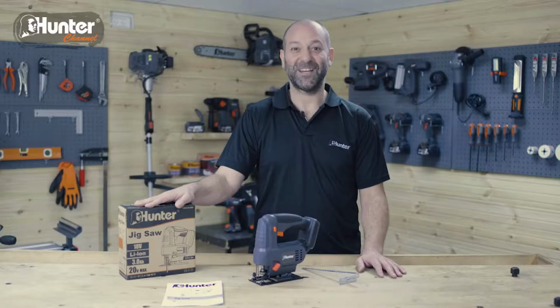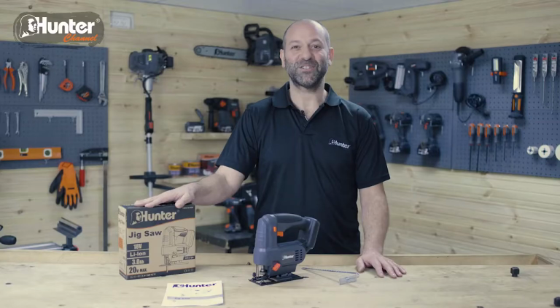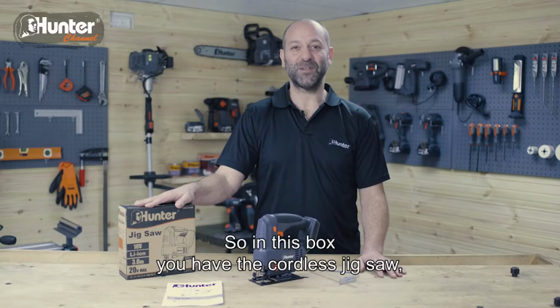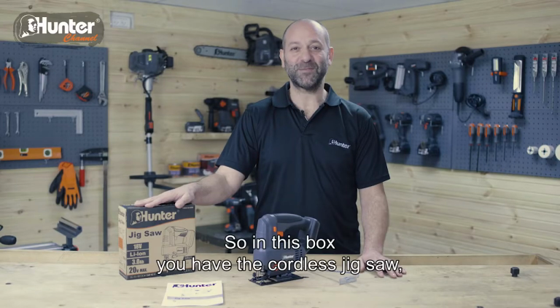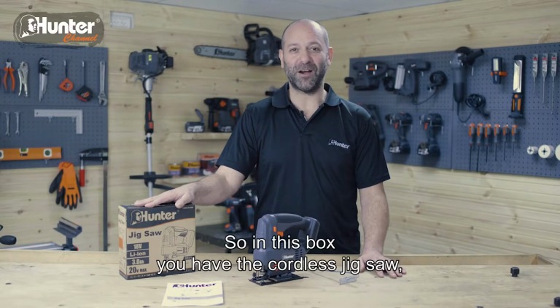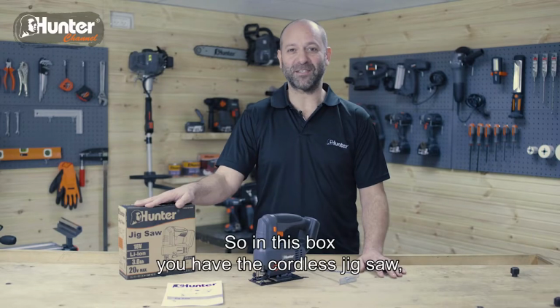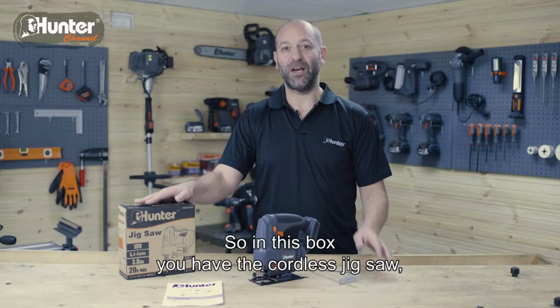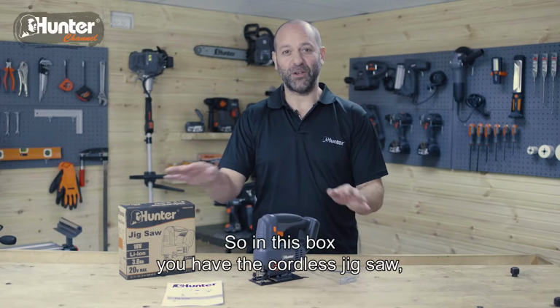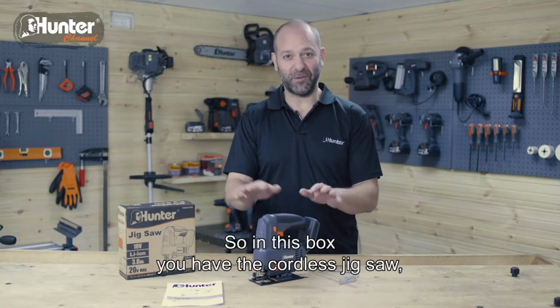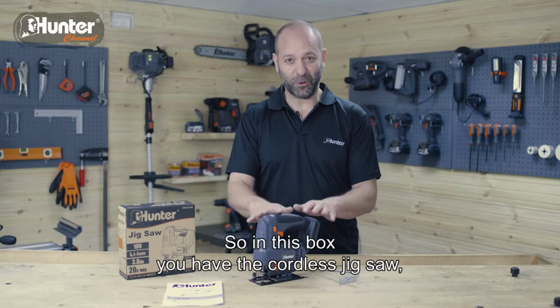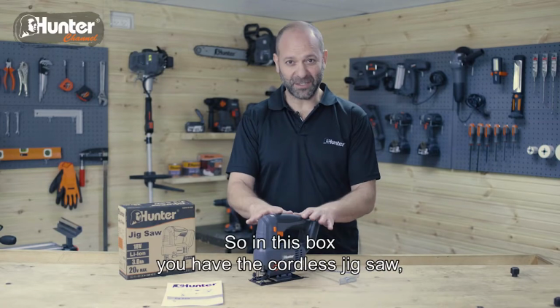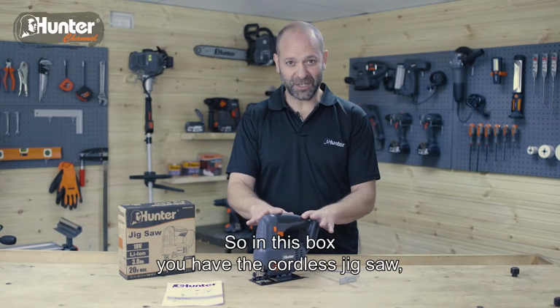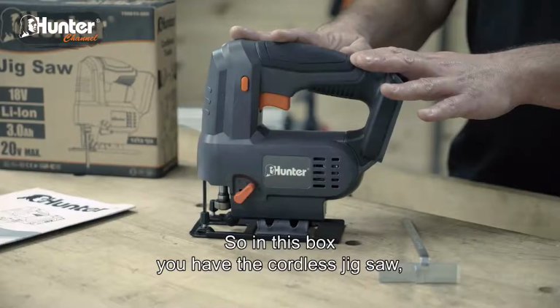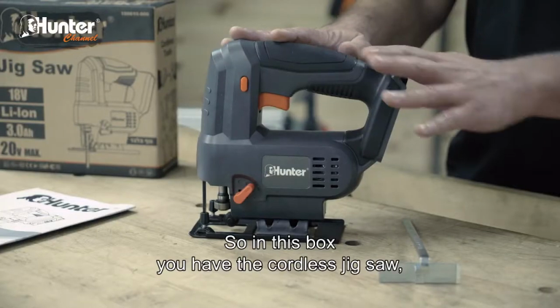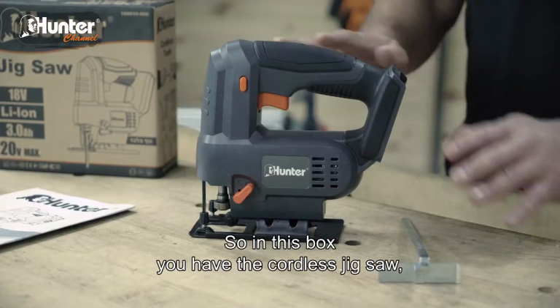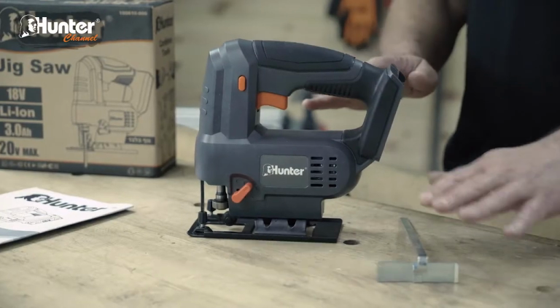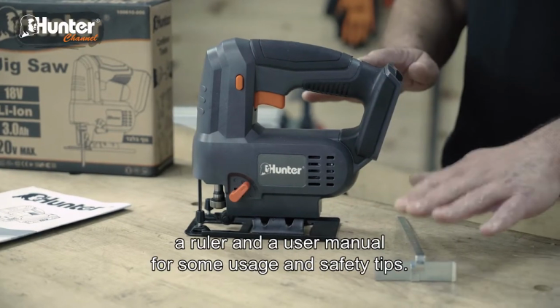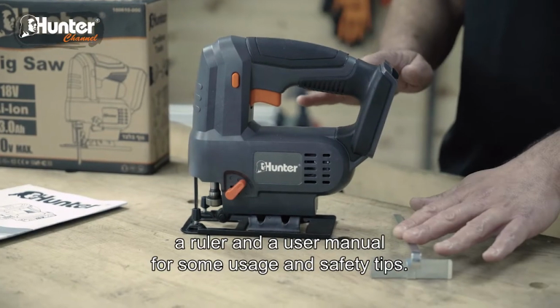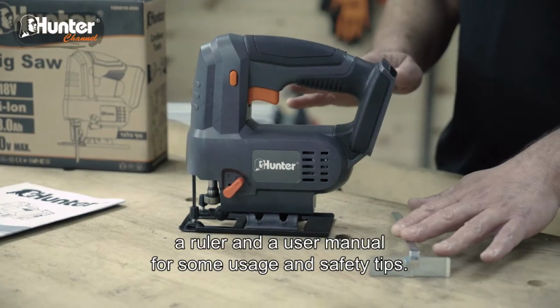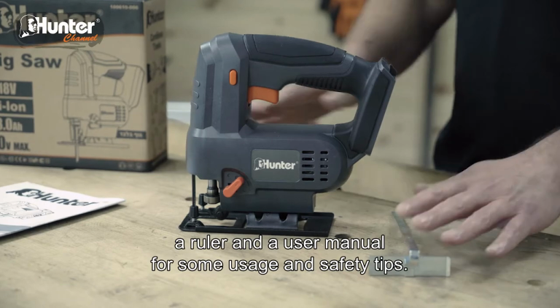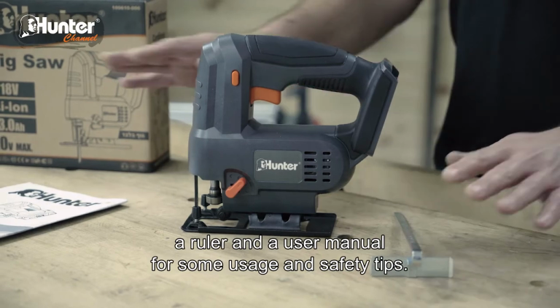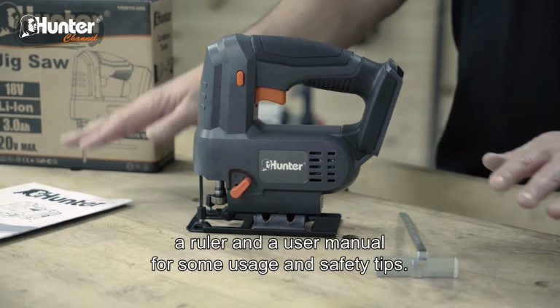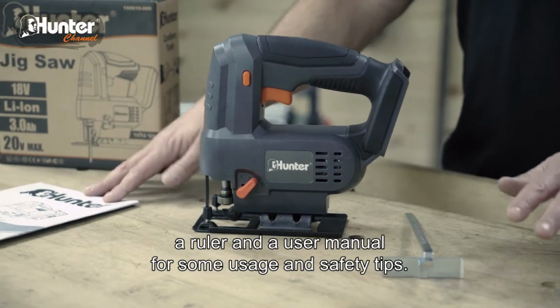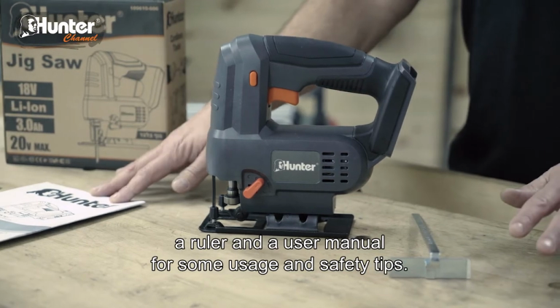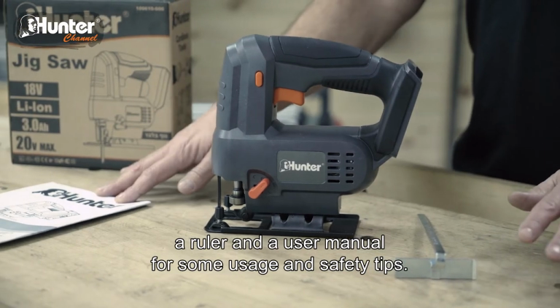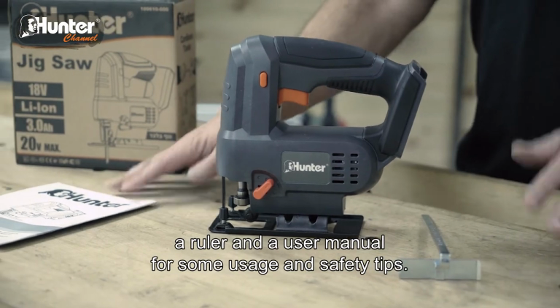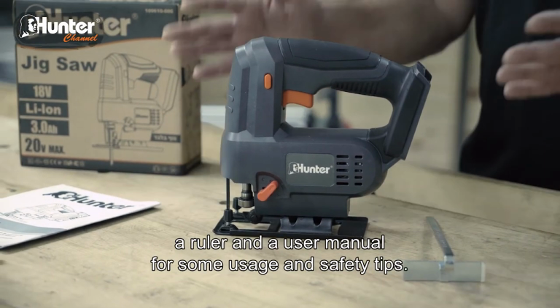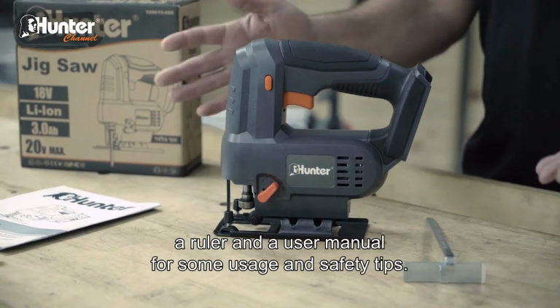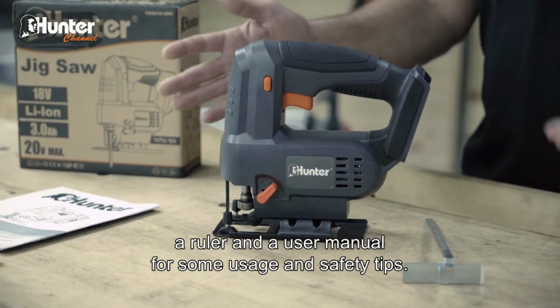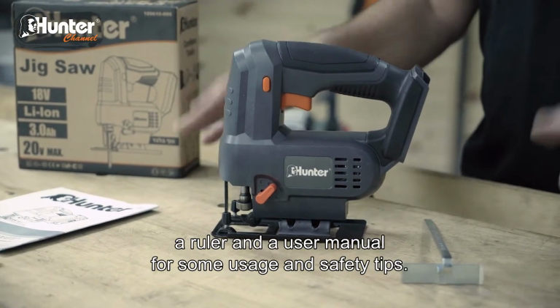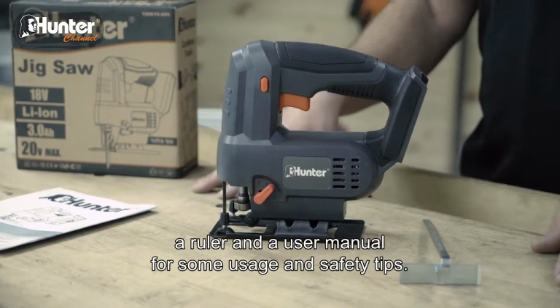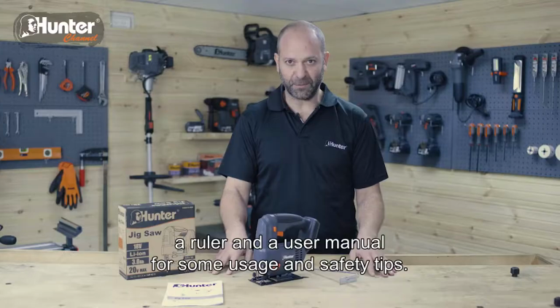So in this box, you have the cordless jigsaw, a ruler, and a user manual for some usage and safety tips.